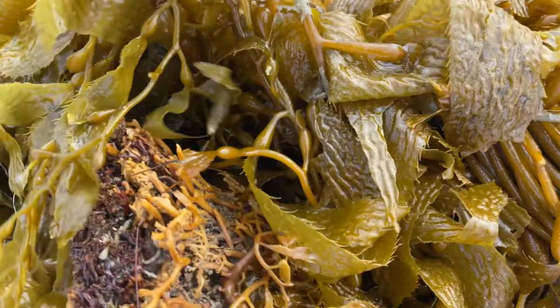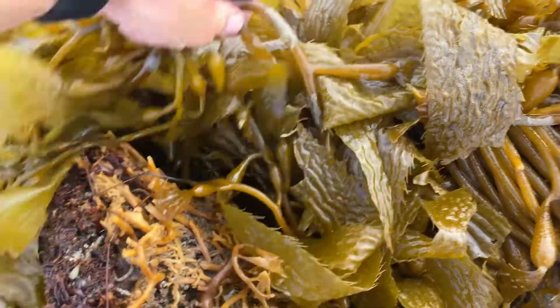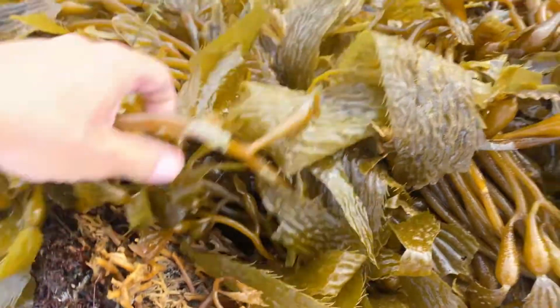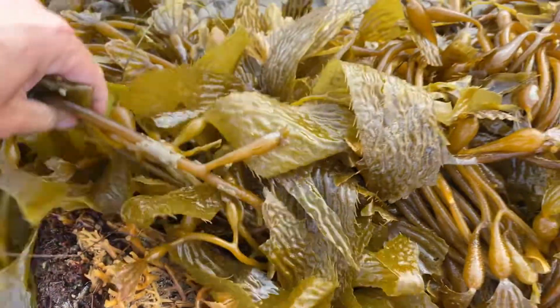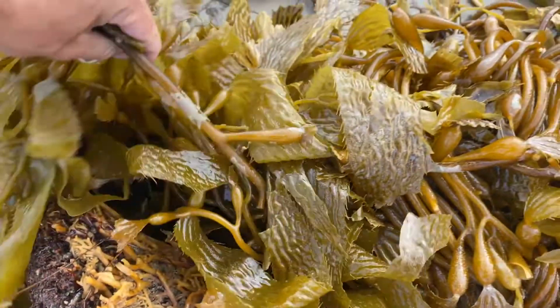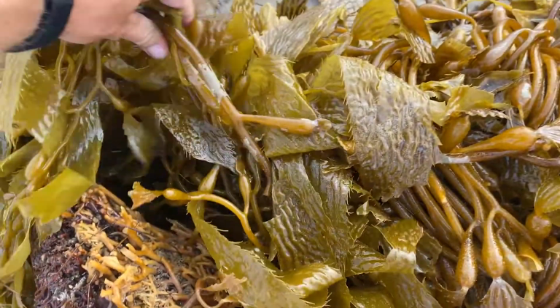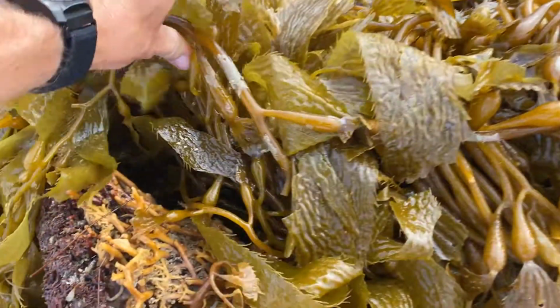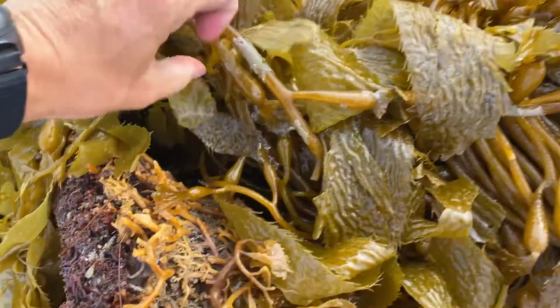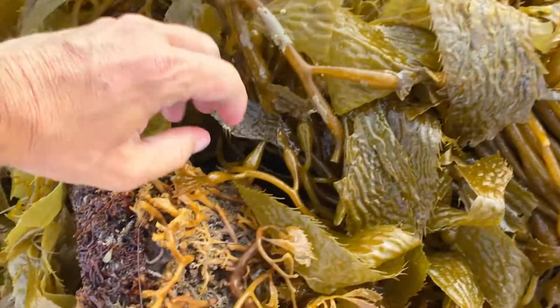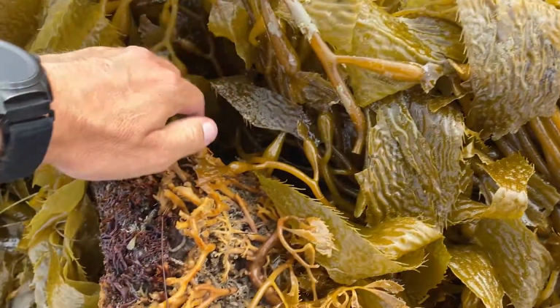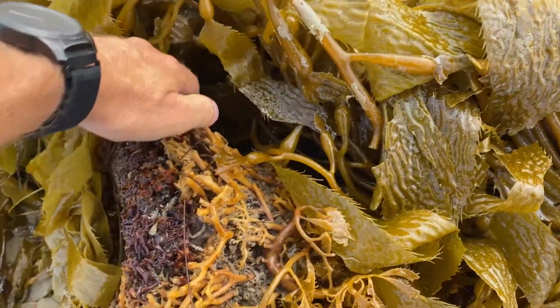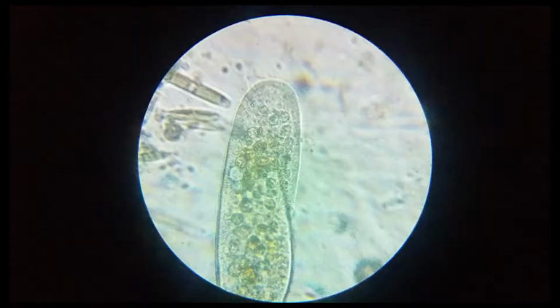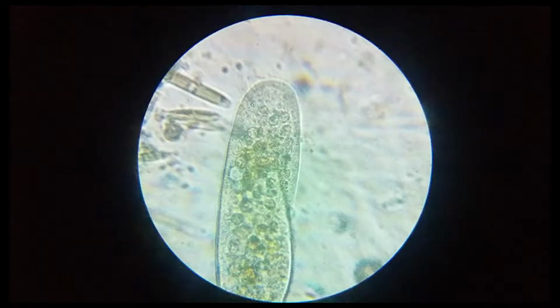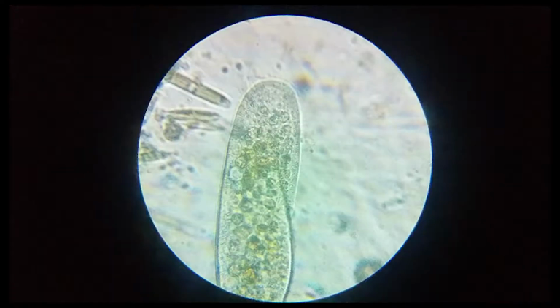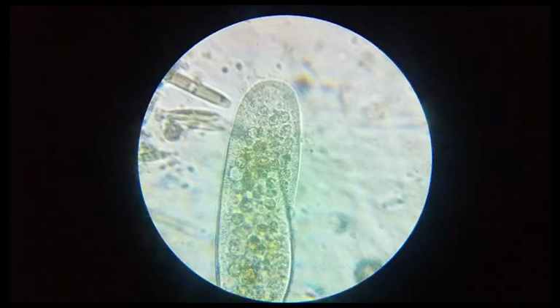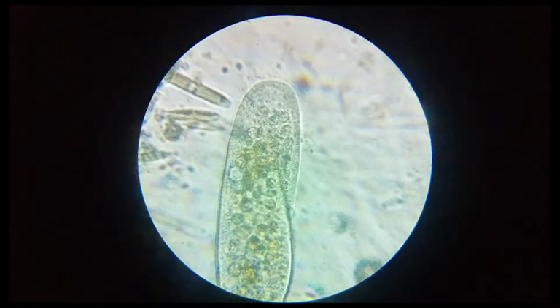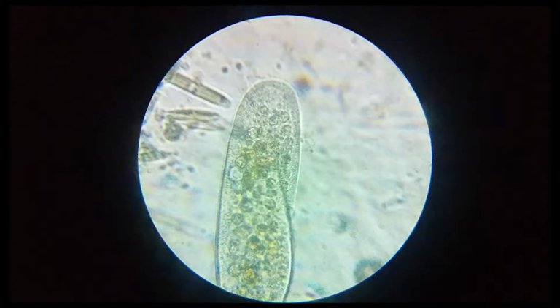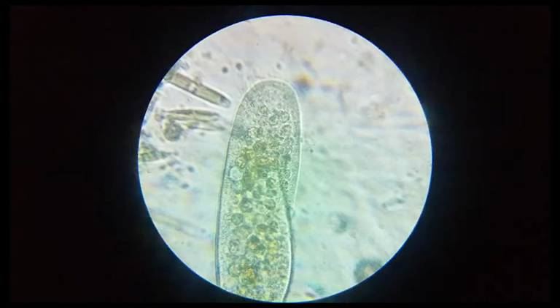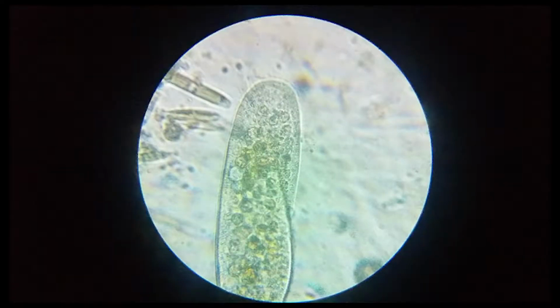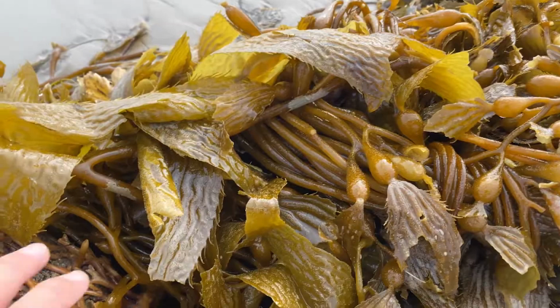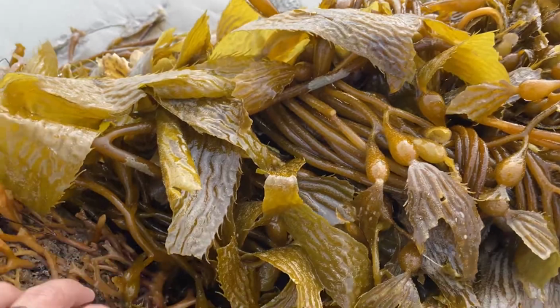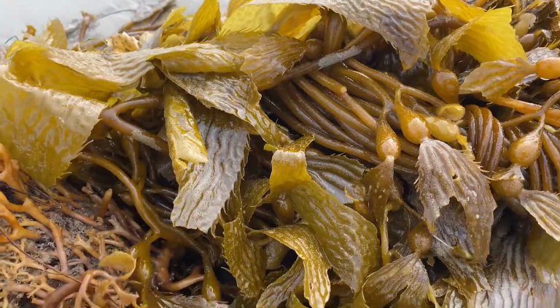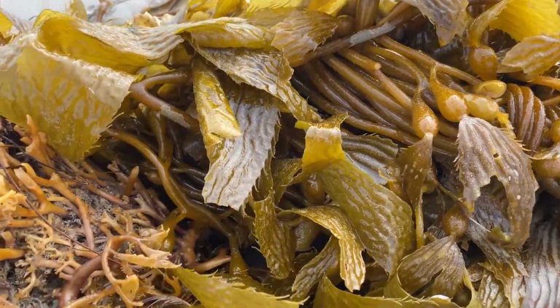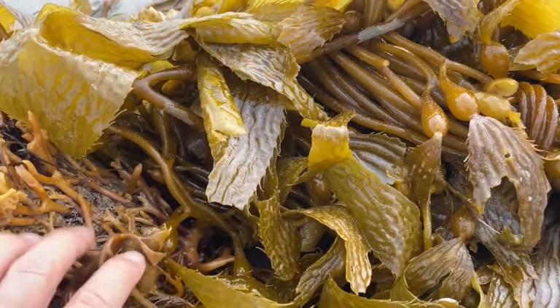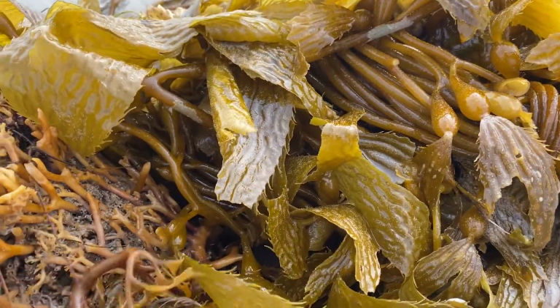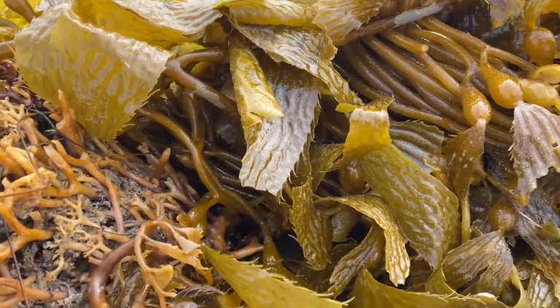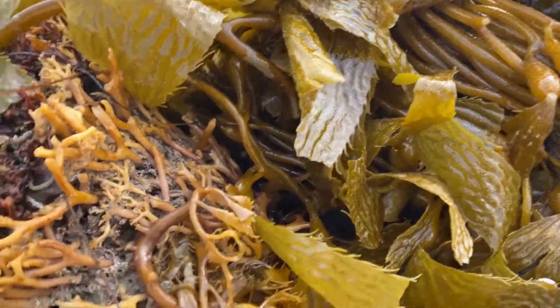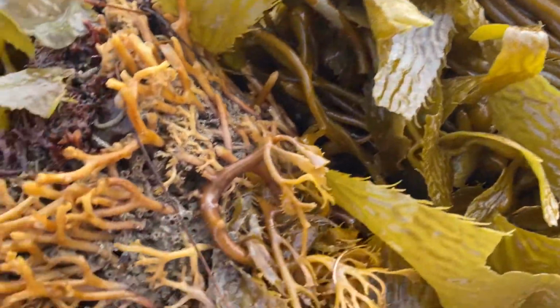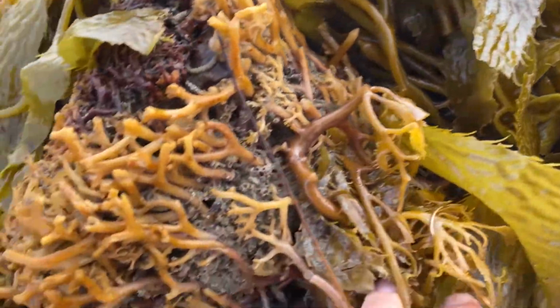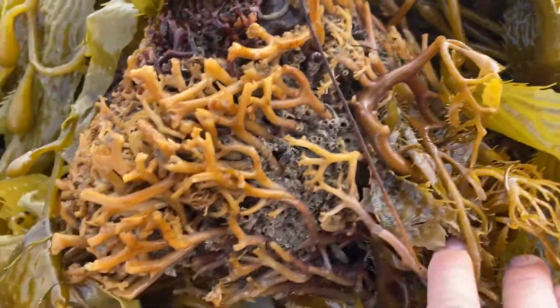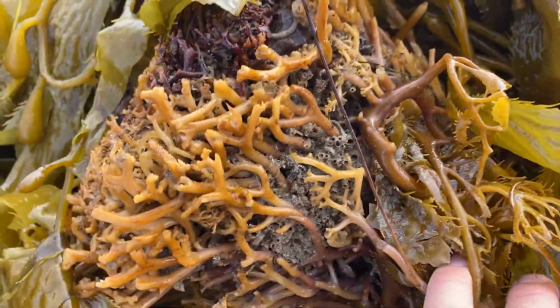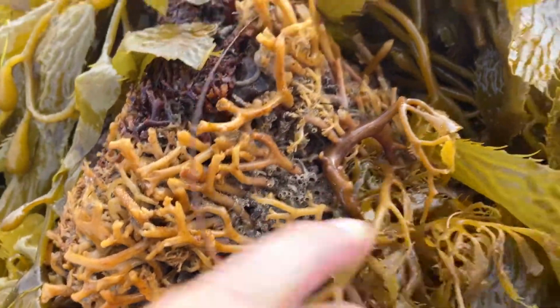So kelp is one of the biggest protists in the world. Unlike their relatives that are single-celled, kelp can be big — 30 meters long.